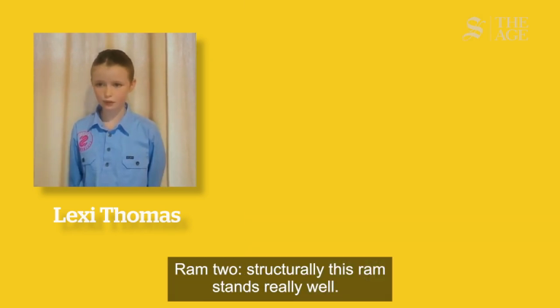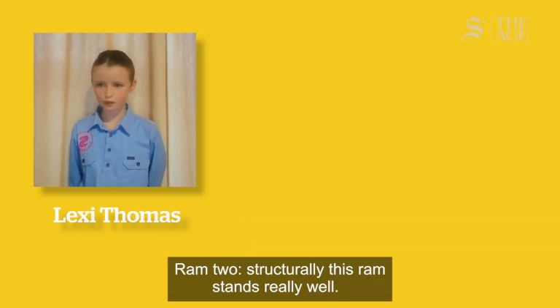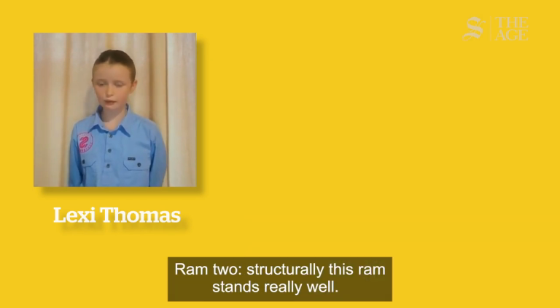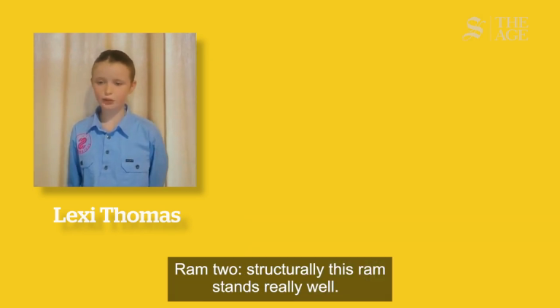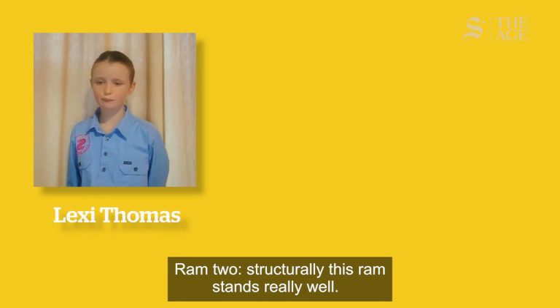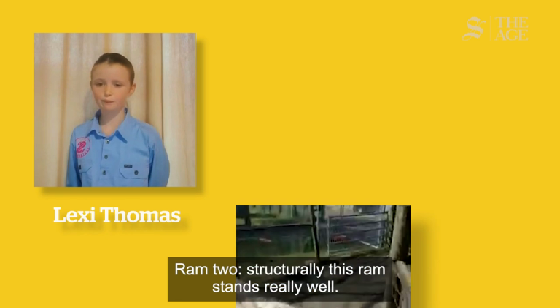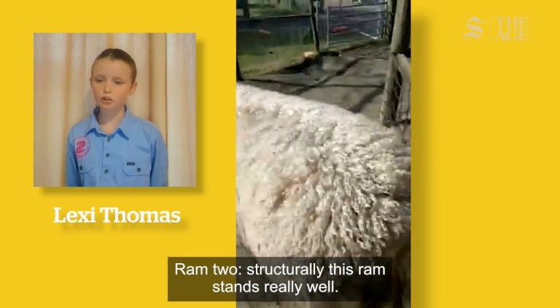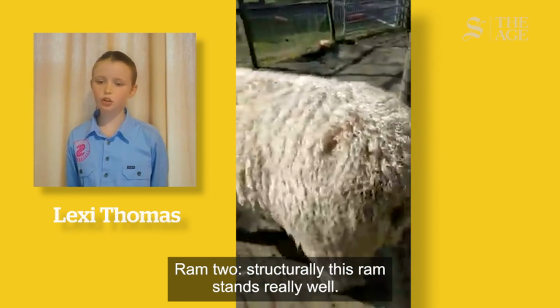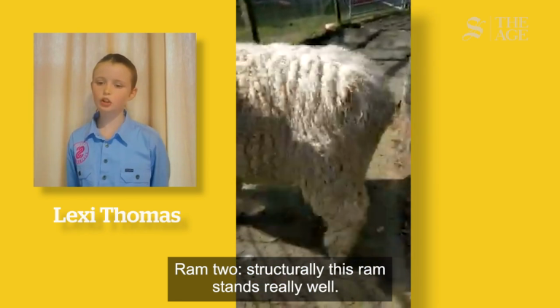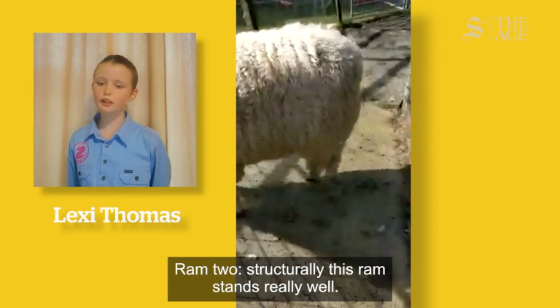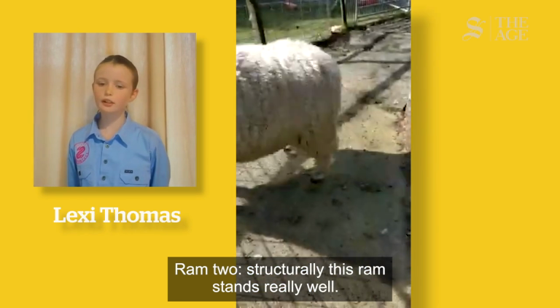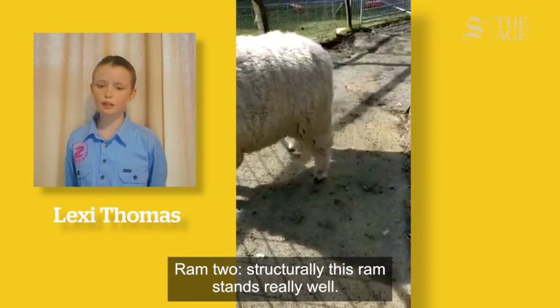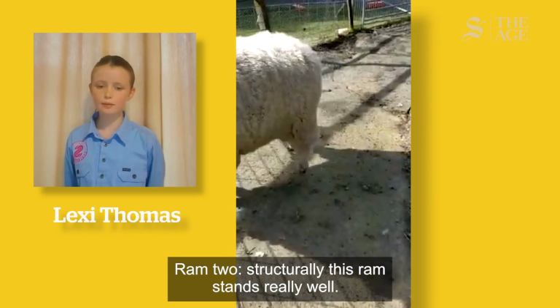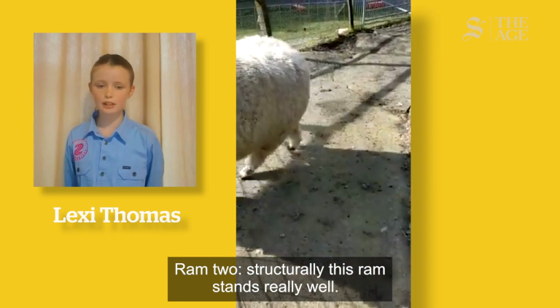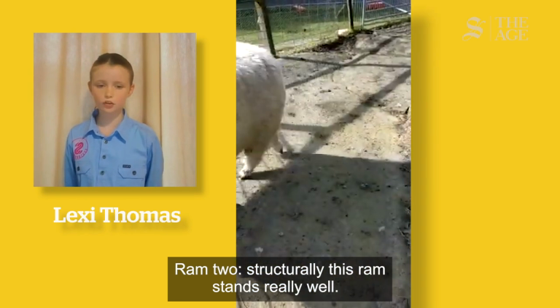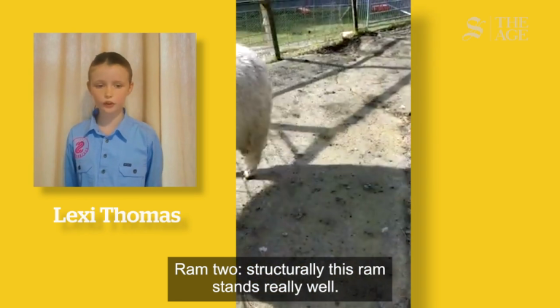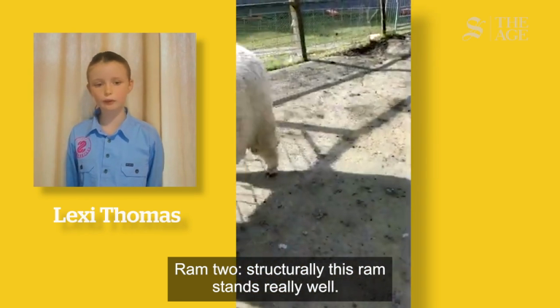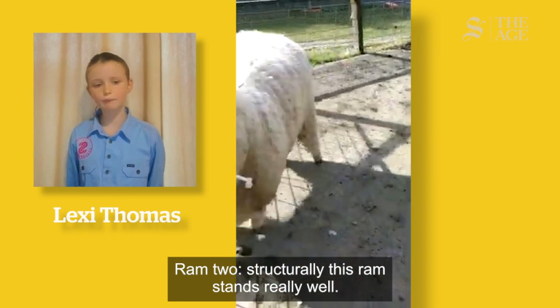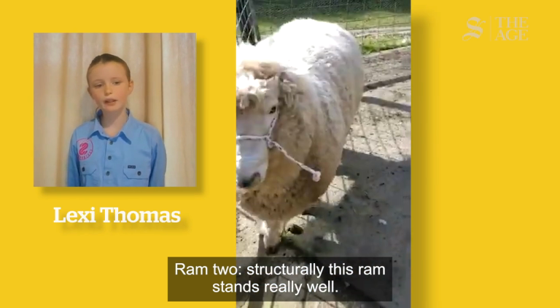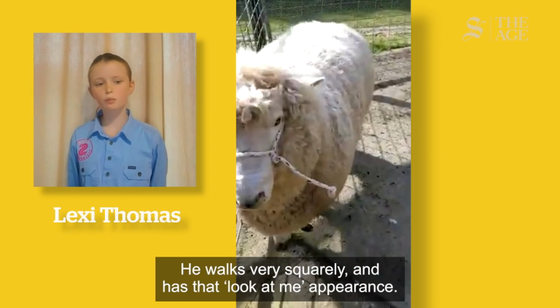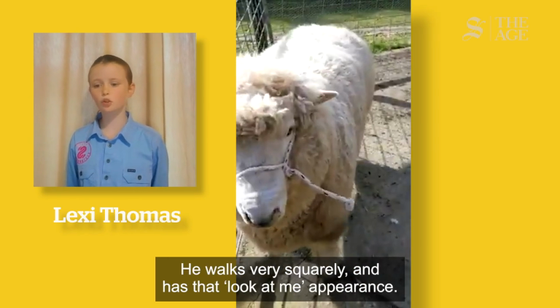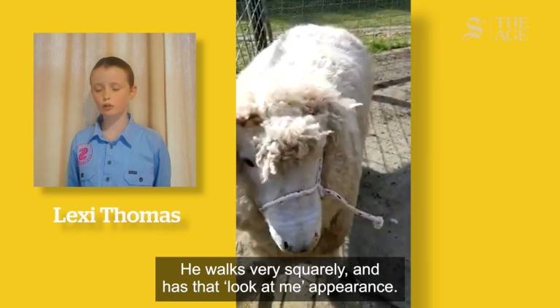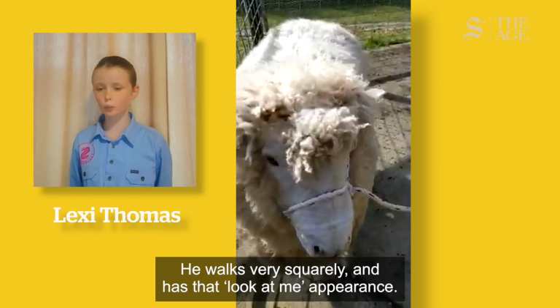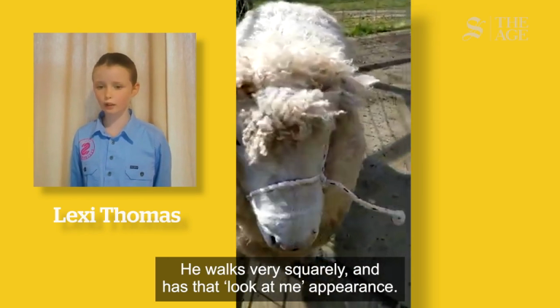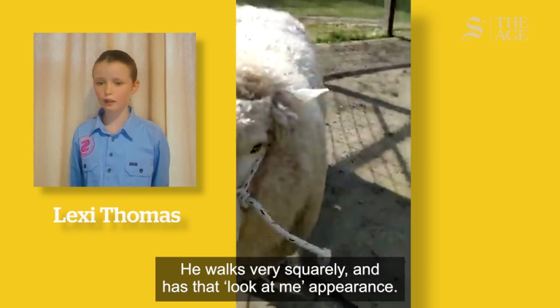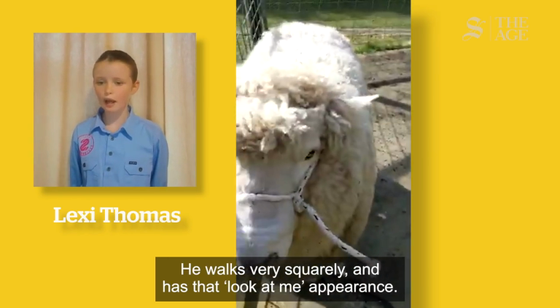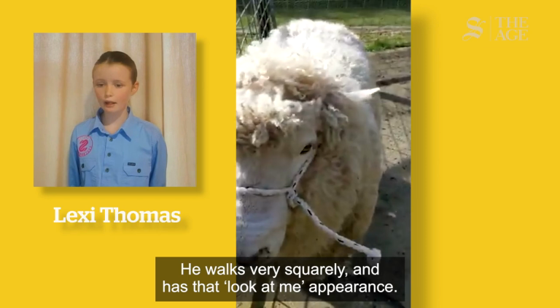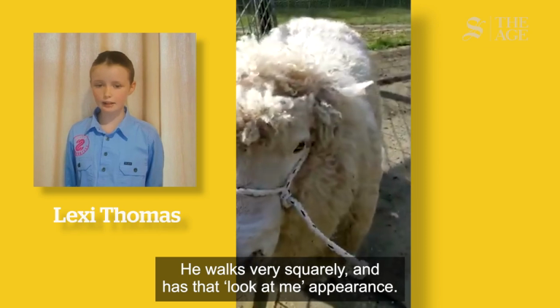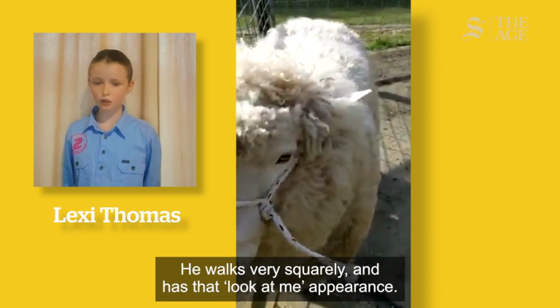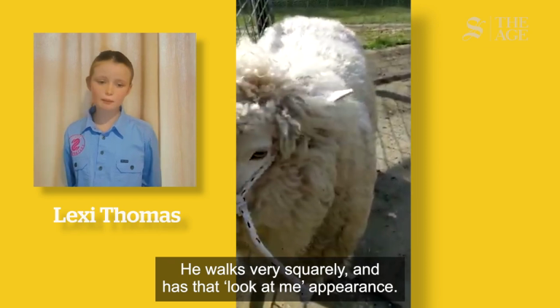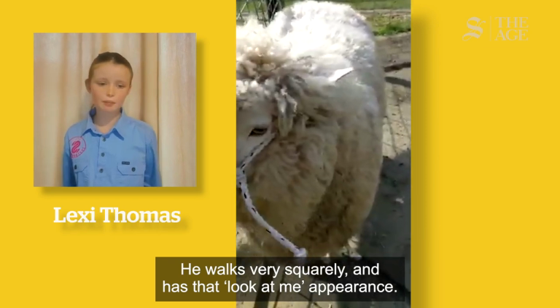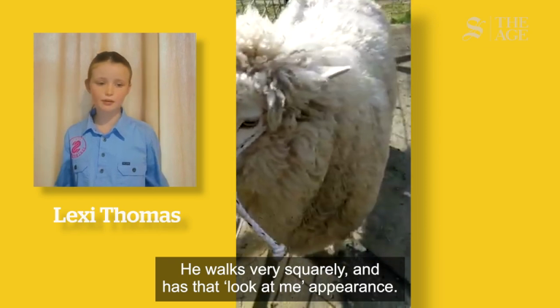Ram 2. Structurally this Ram stands really well. He walks very squarely and has a look-at-me appearance.